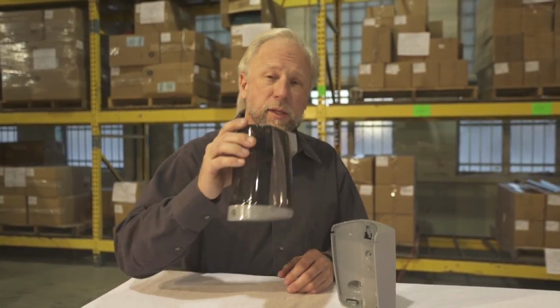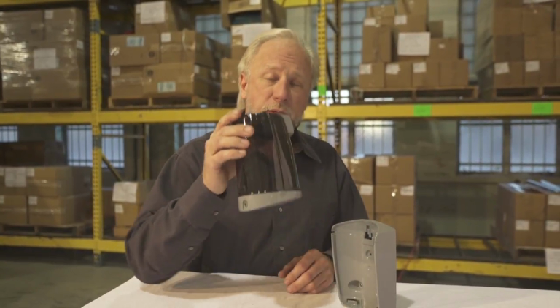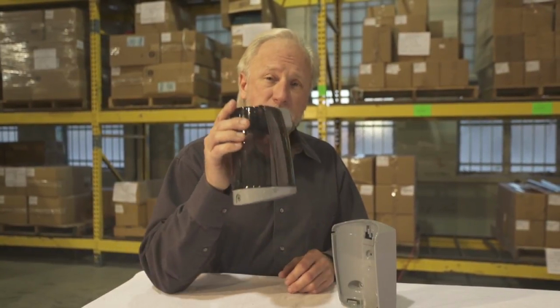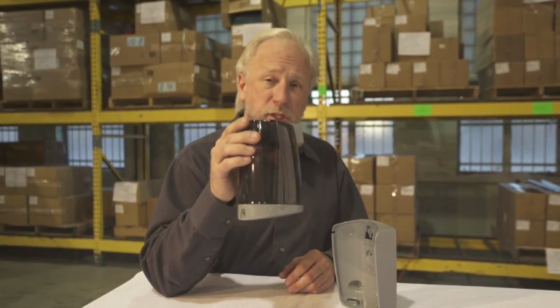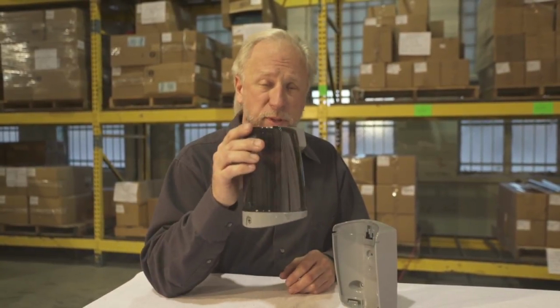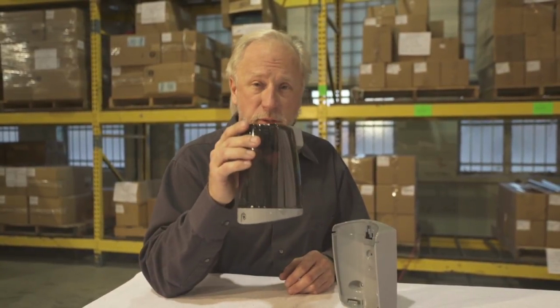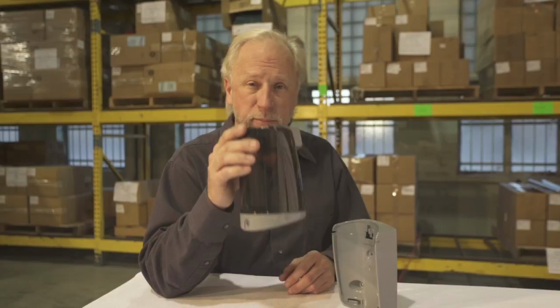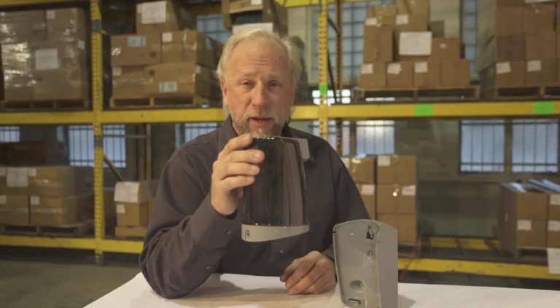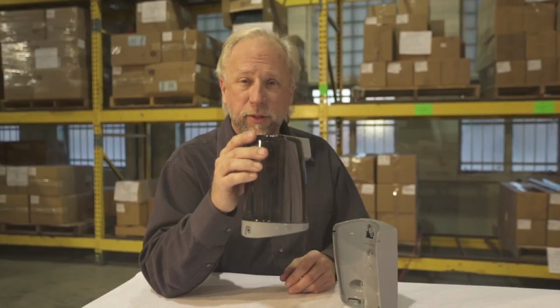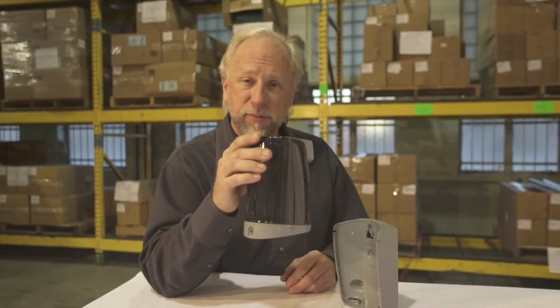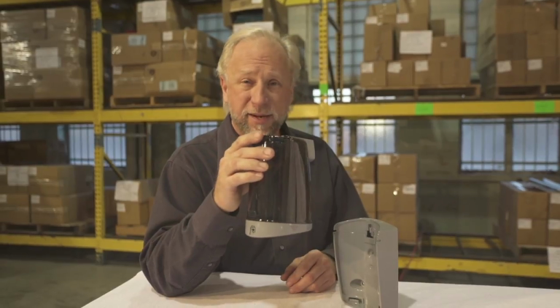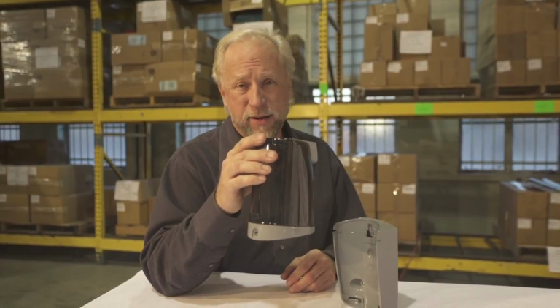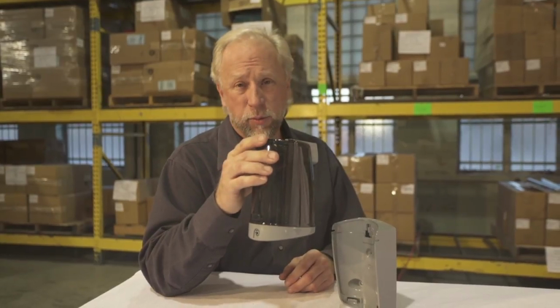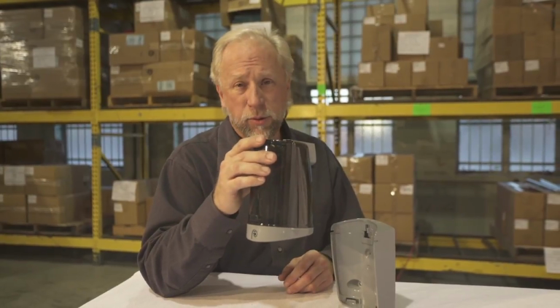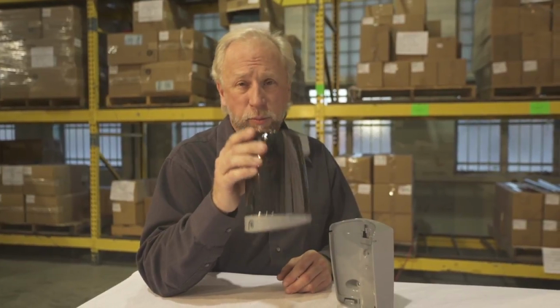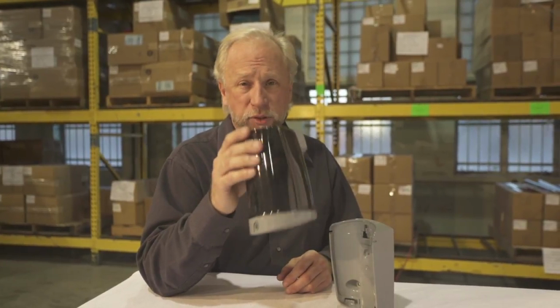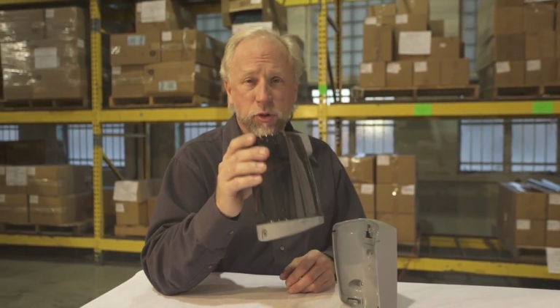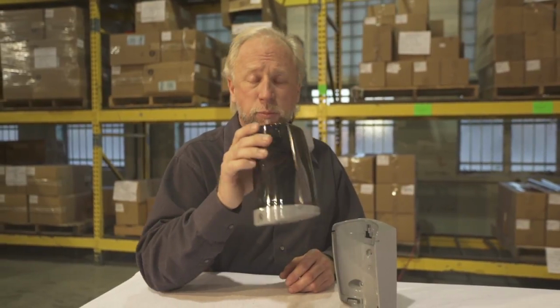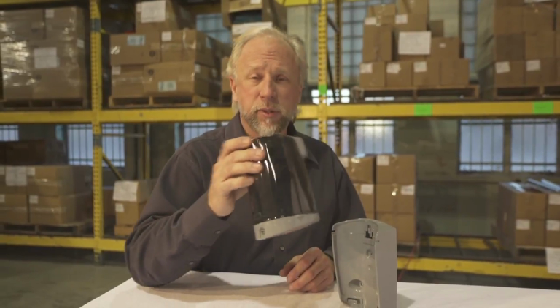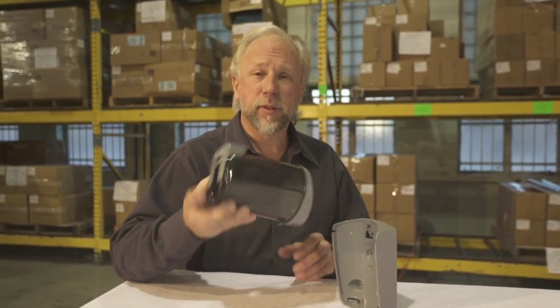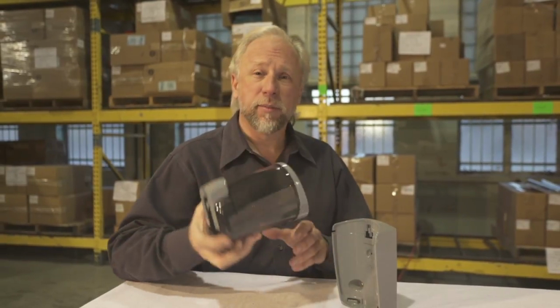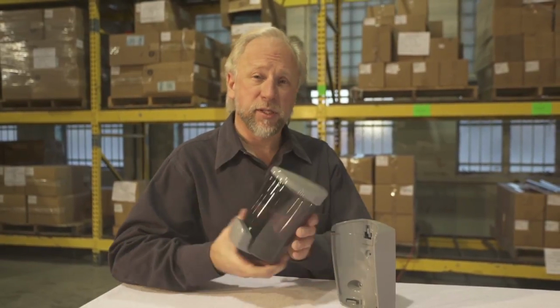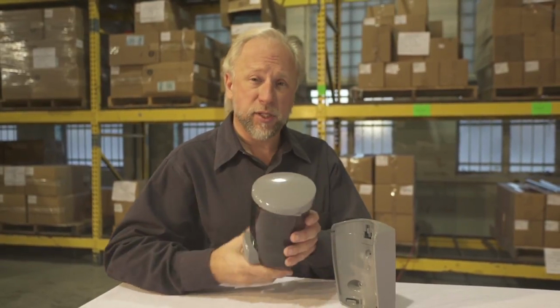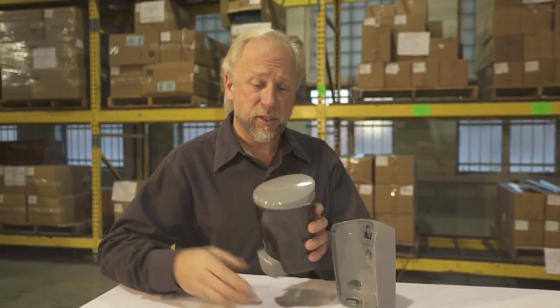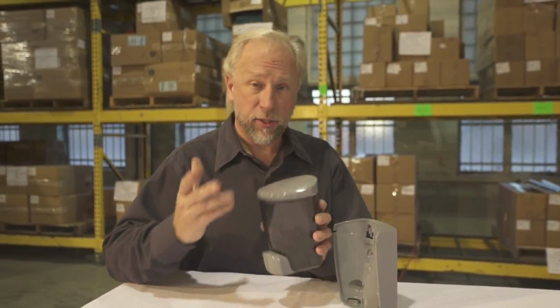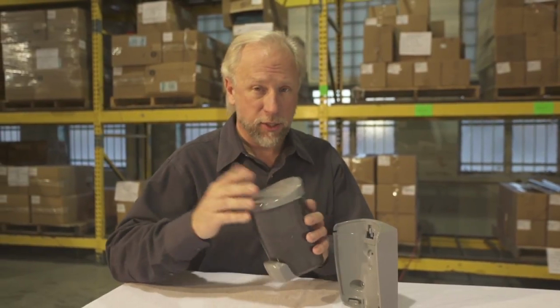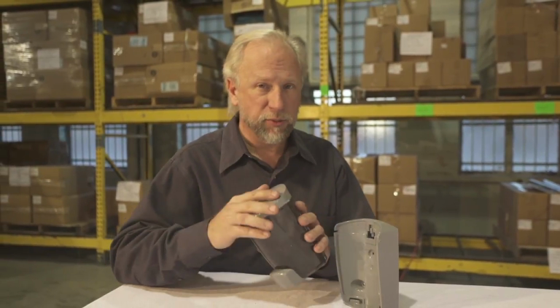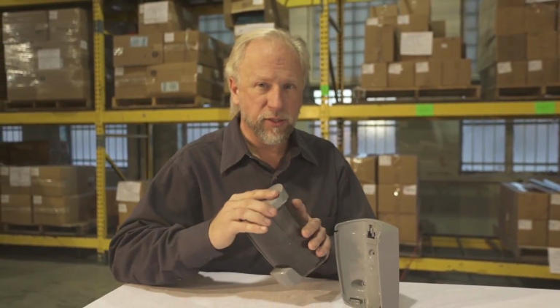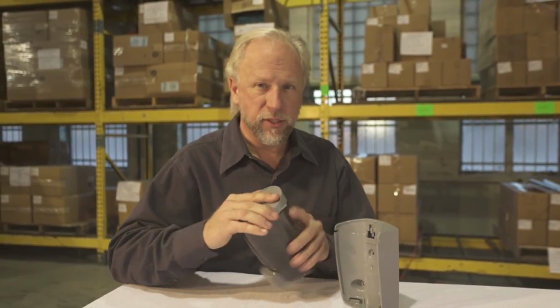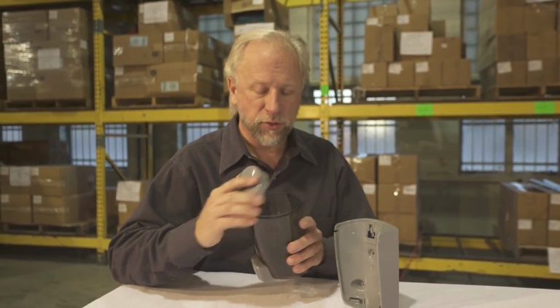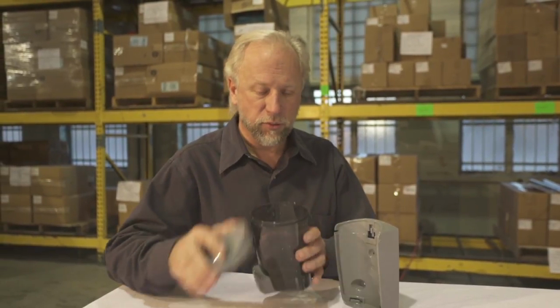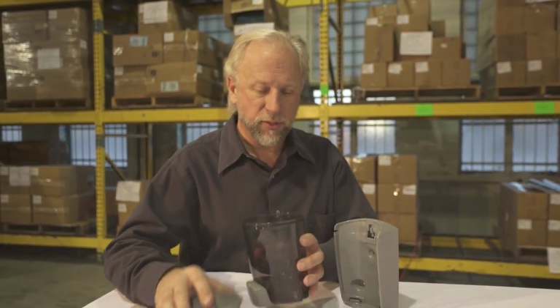This dispenser can be held upside down with the soap because it's a completely sealed unit.